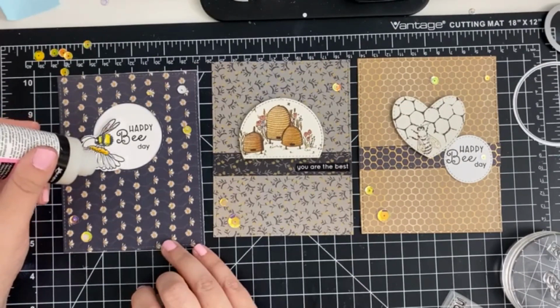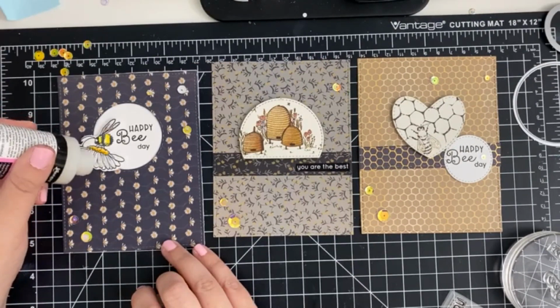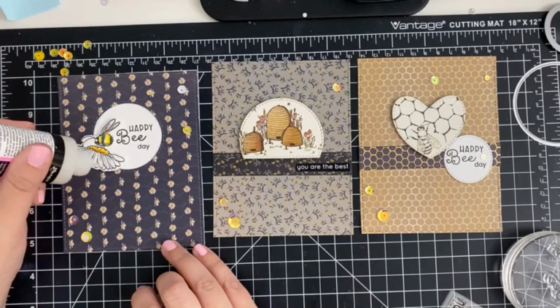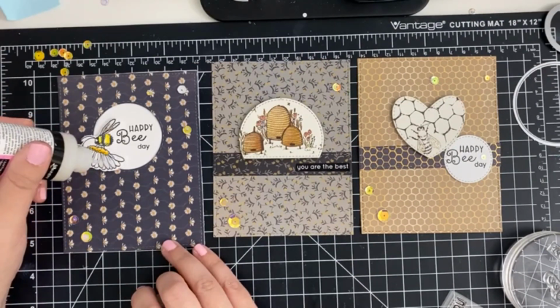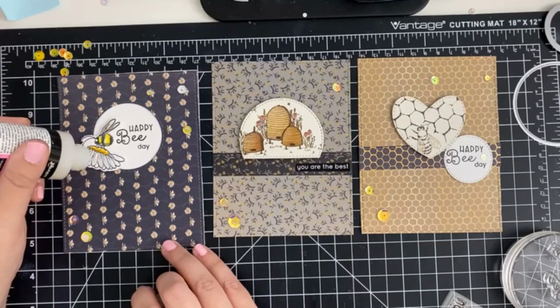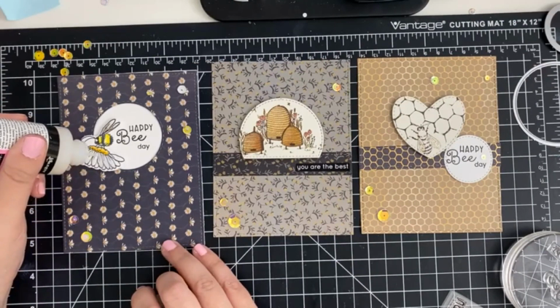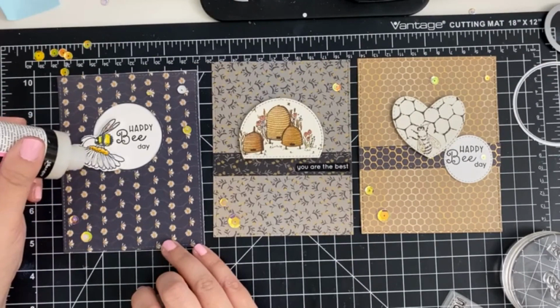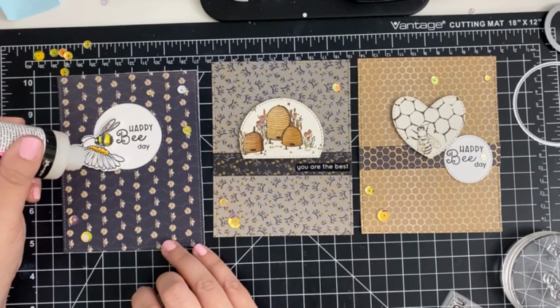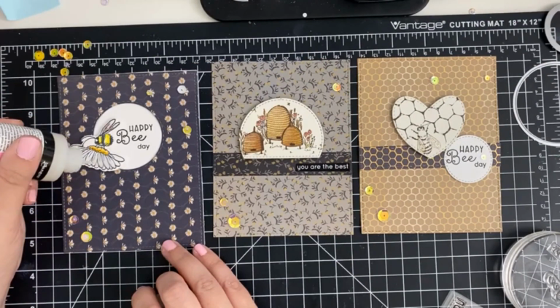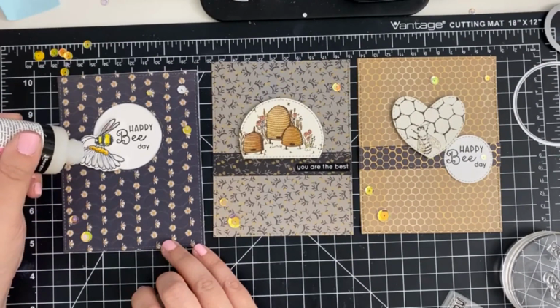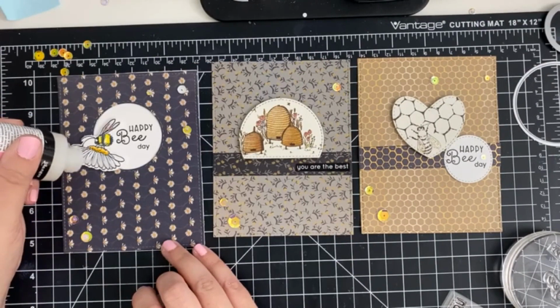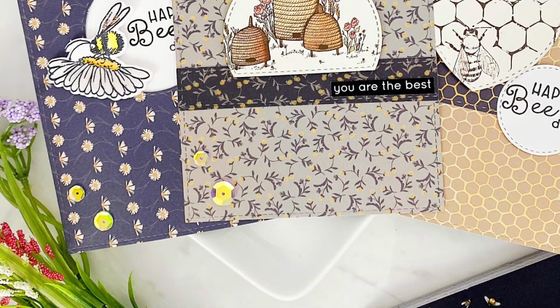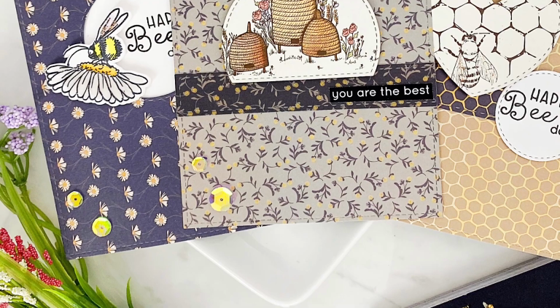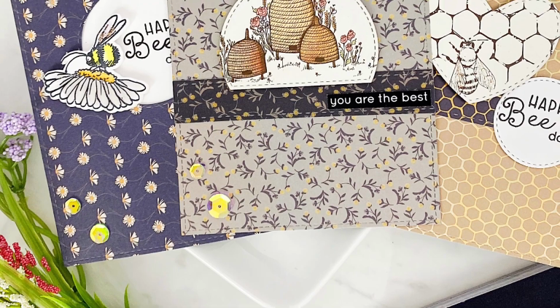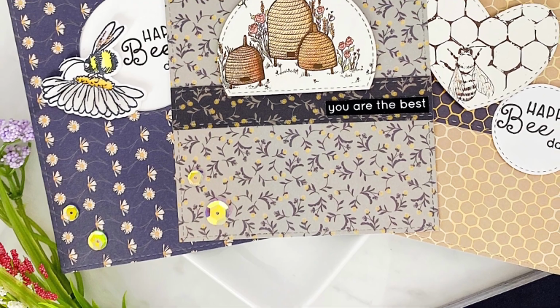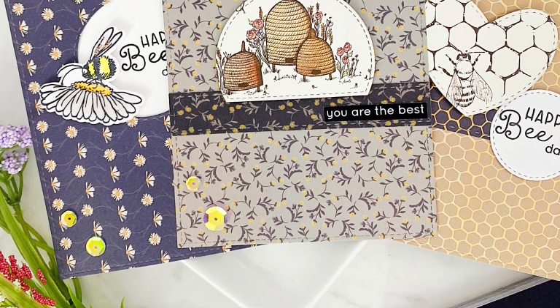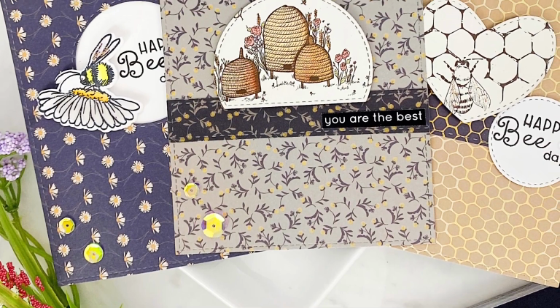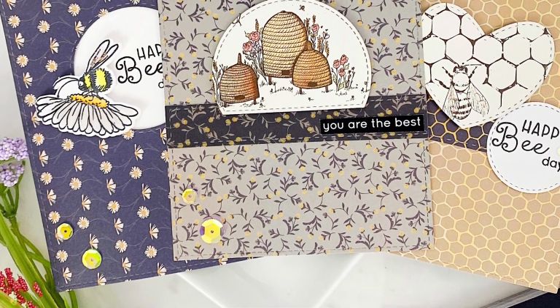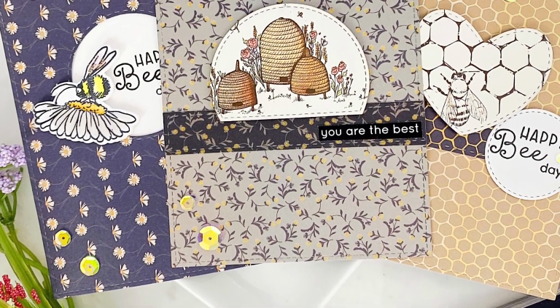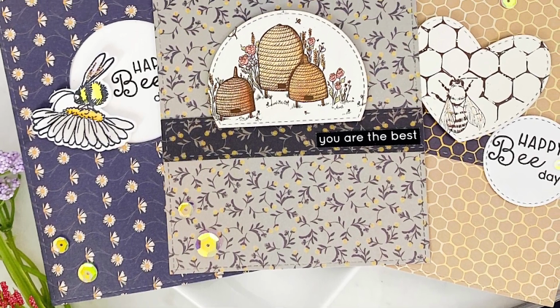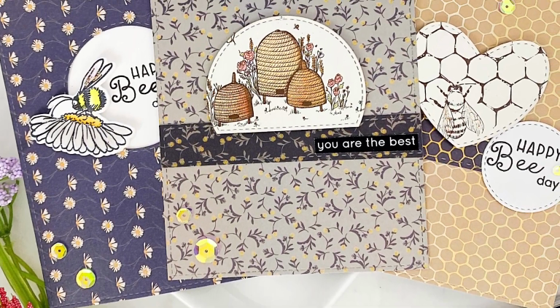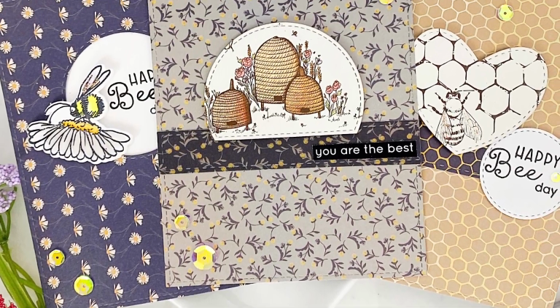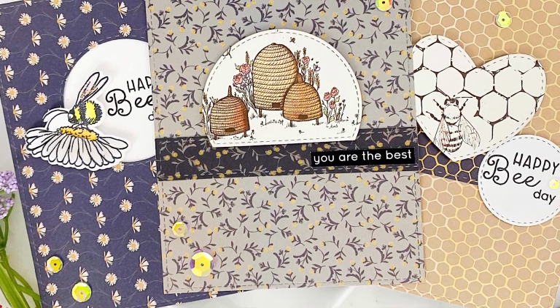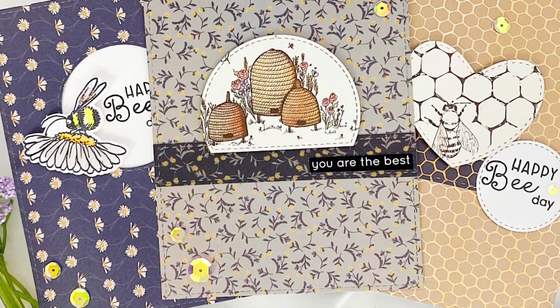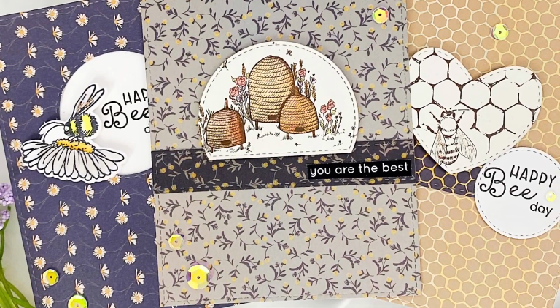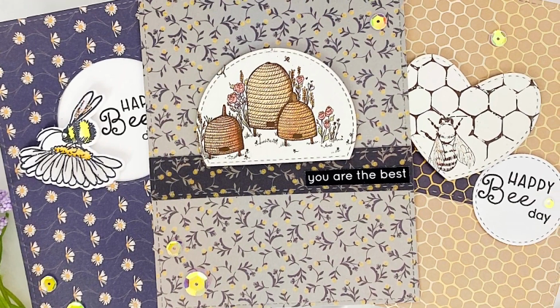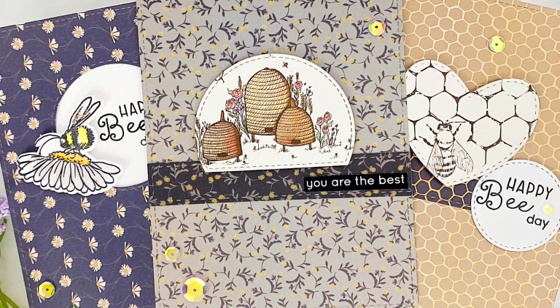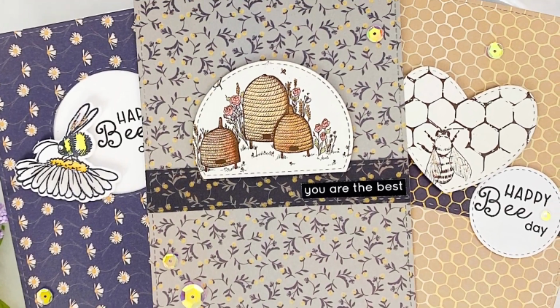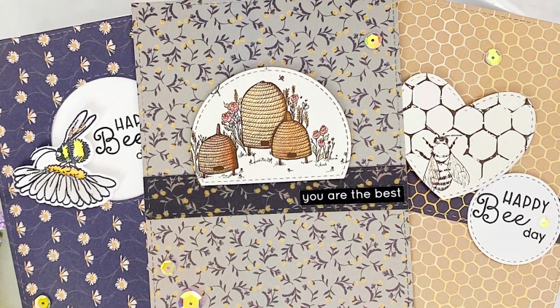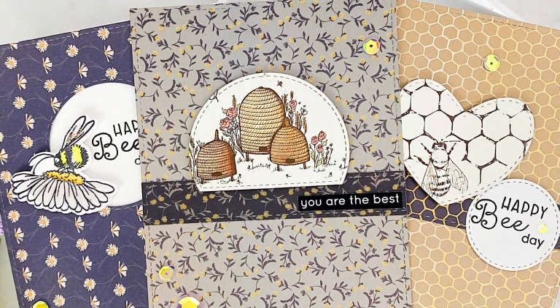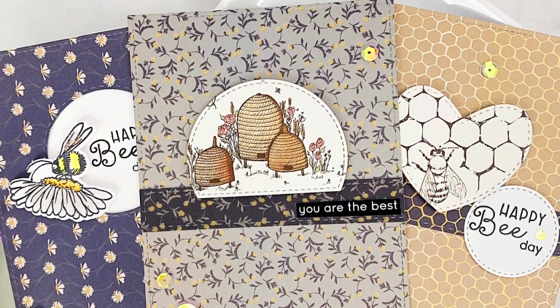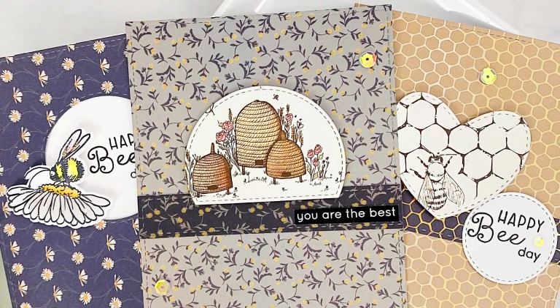And here are our cards. Thank you so much for tuning in. If you like this video, be sure to hit the like and subscribe button. Until next time!